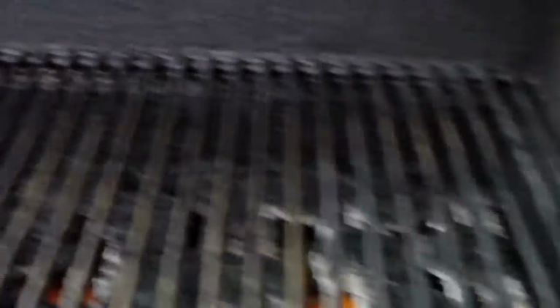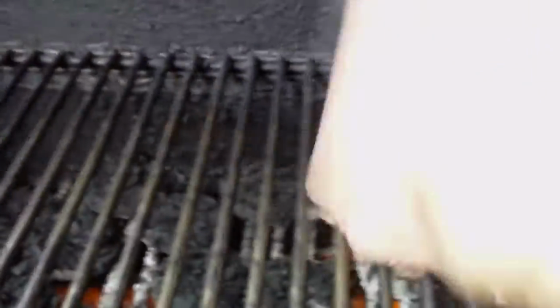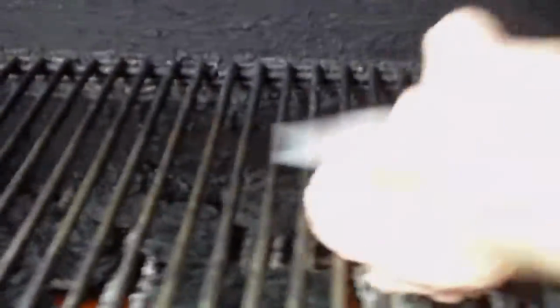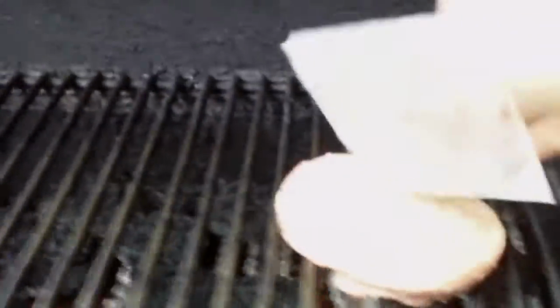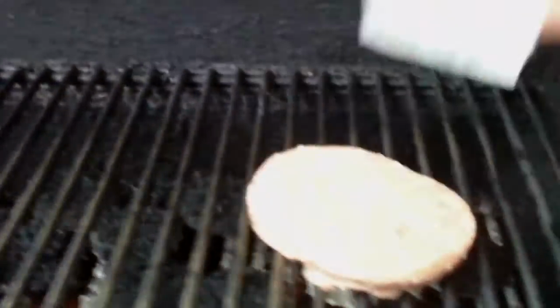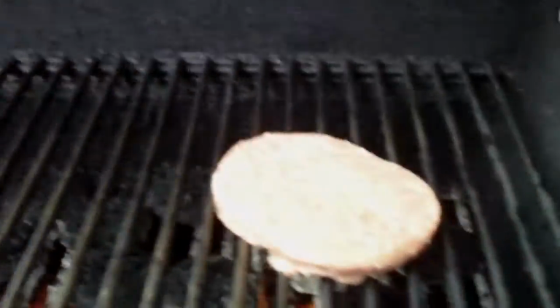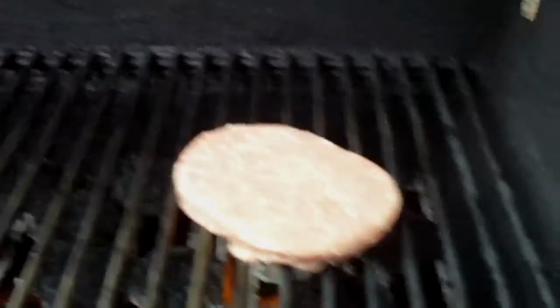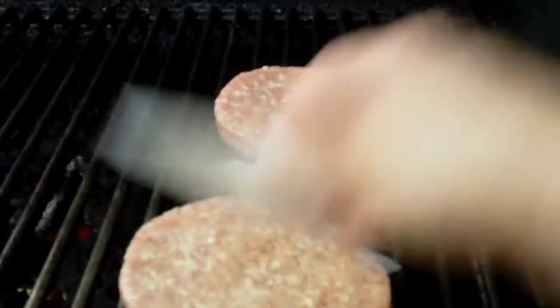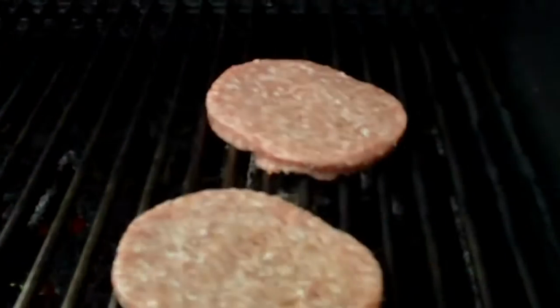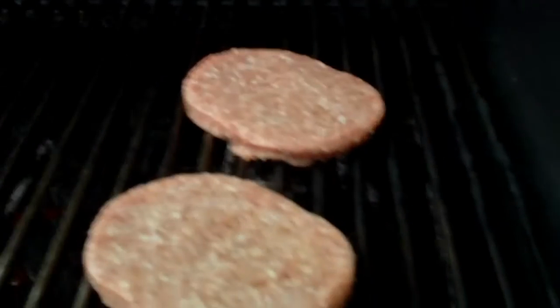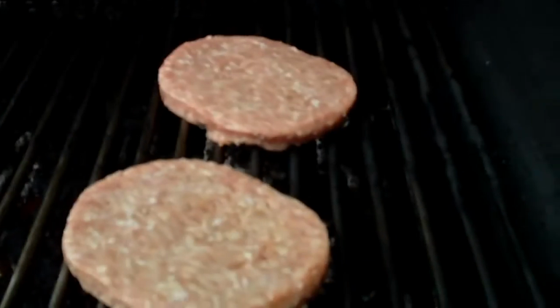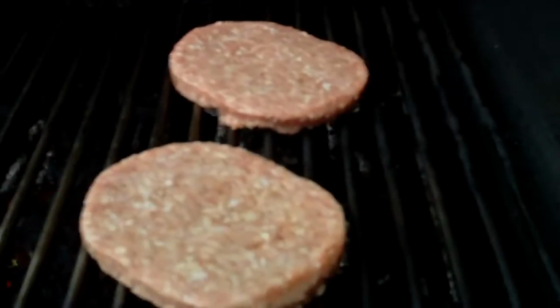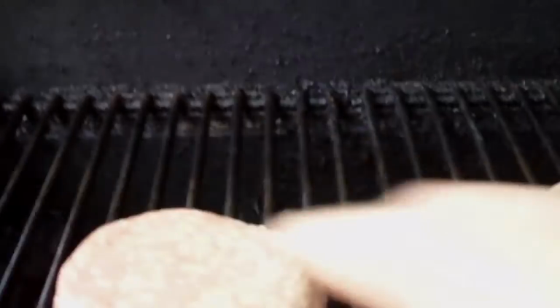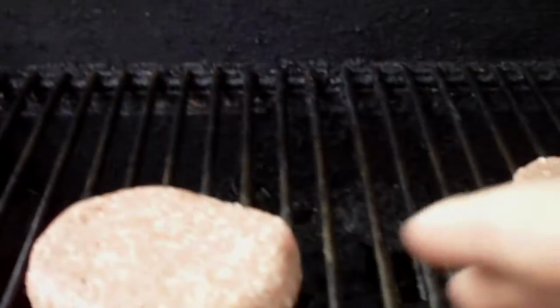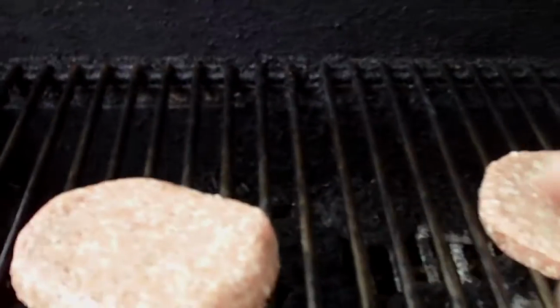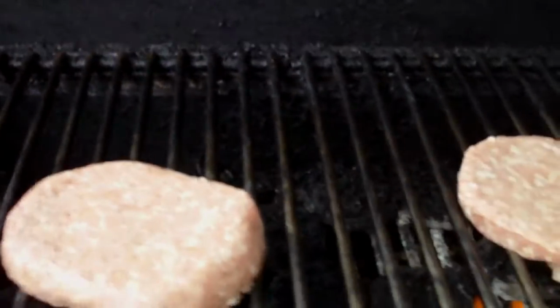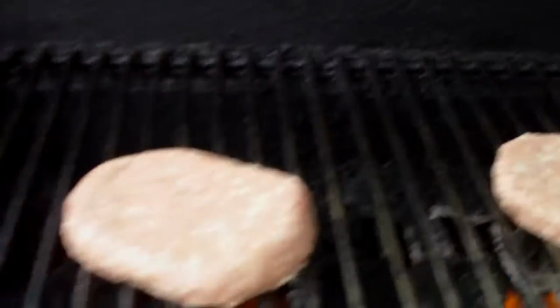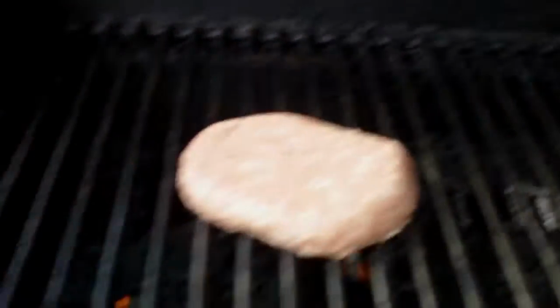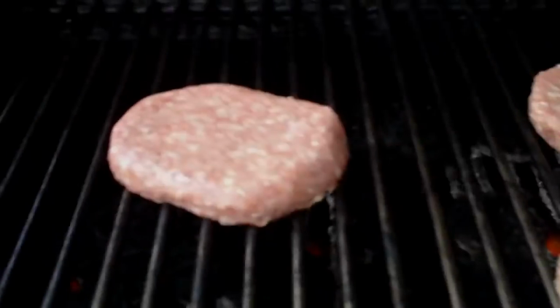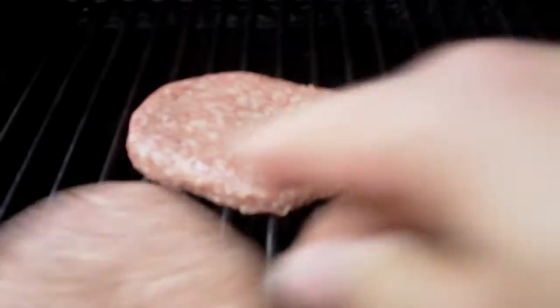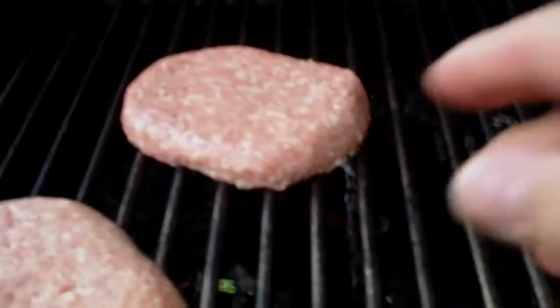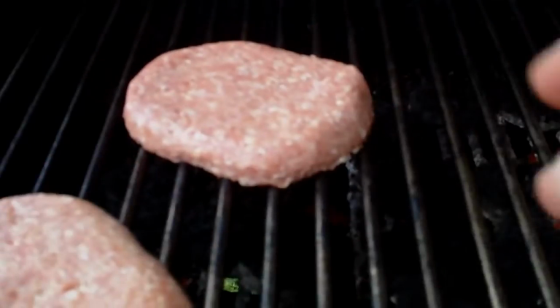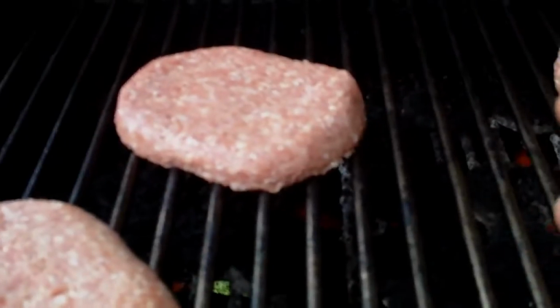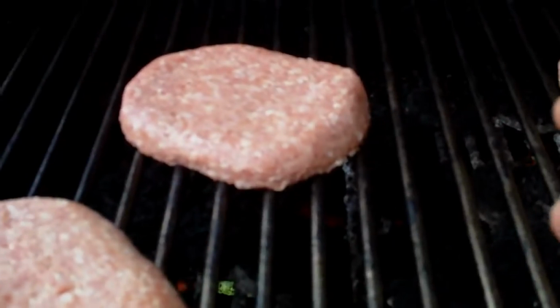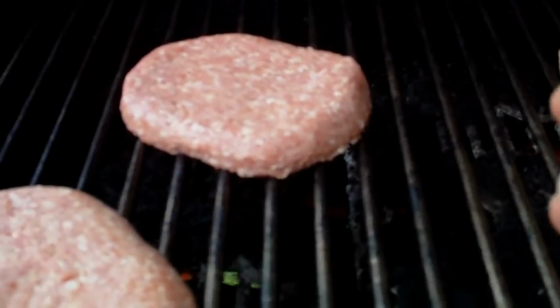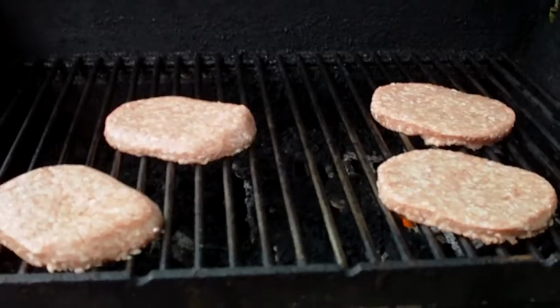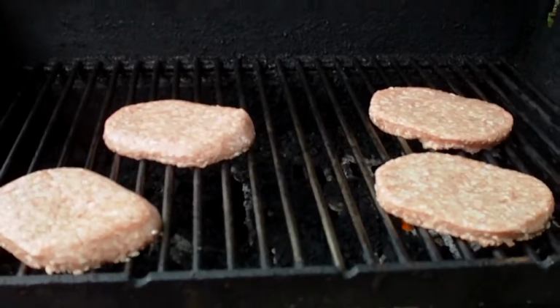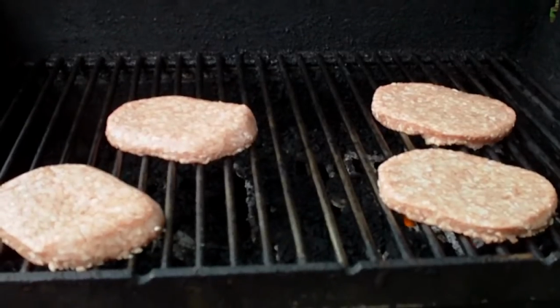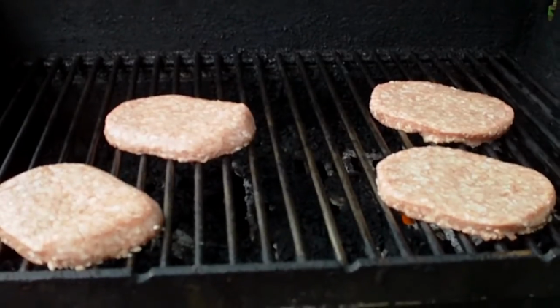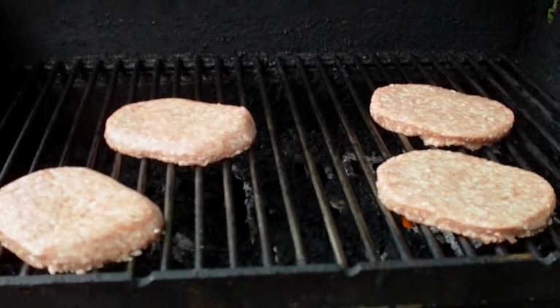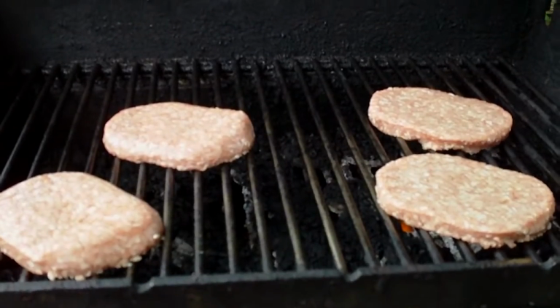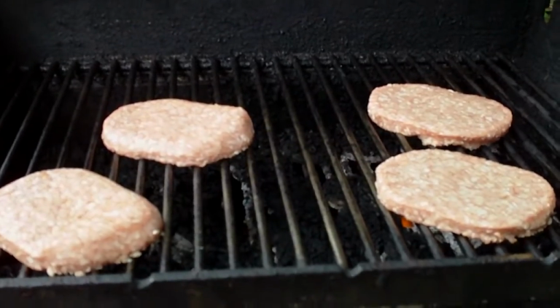Once the grill is hot and clean, you're ready to put your meat on. It adds extra flavor if you slap it down like that.